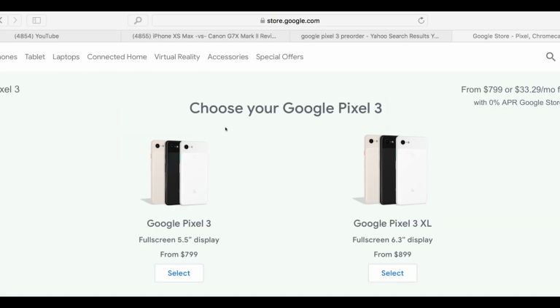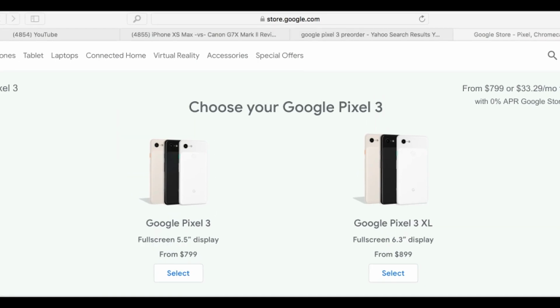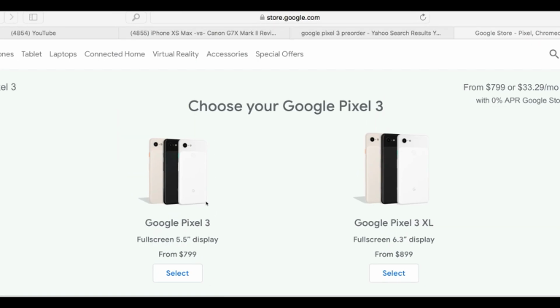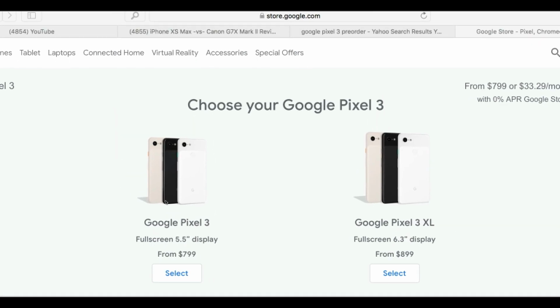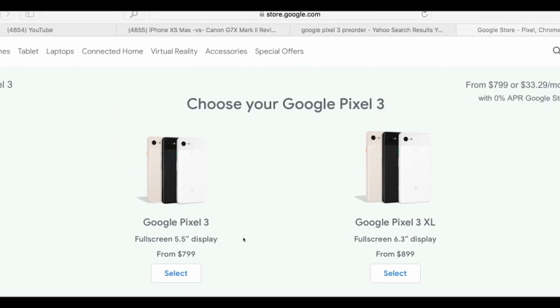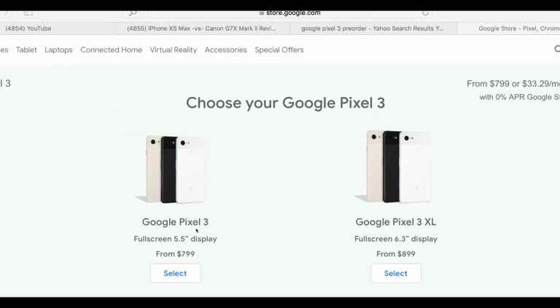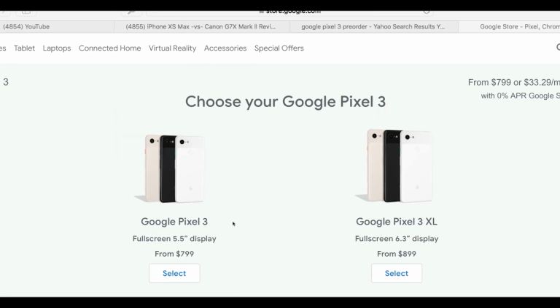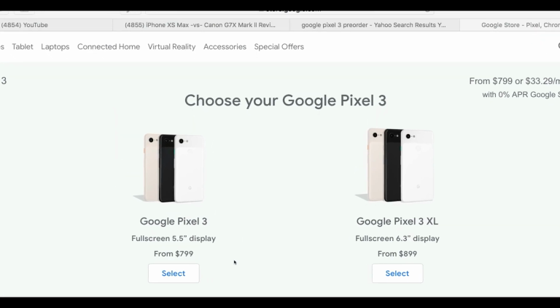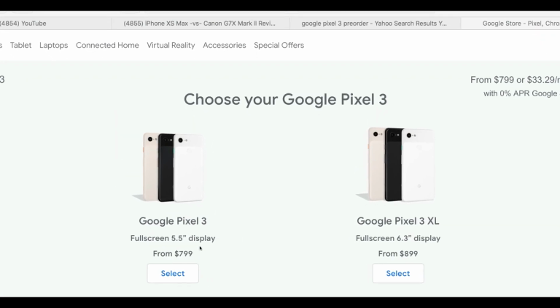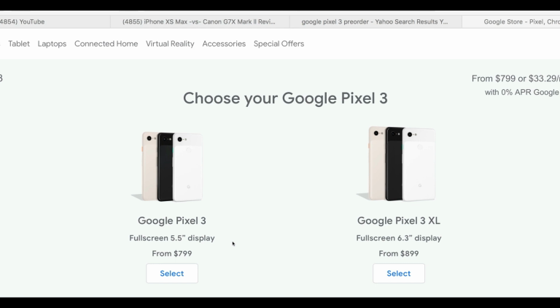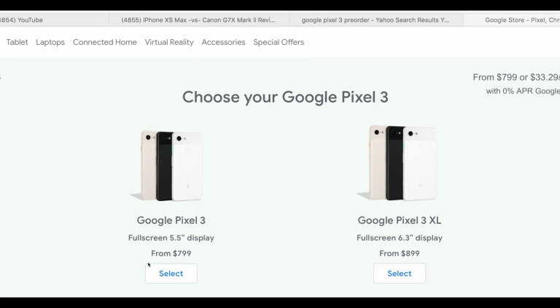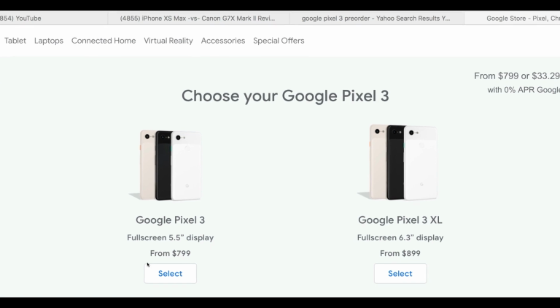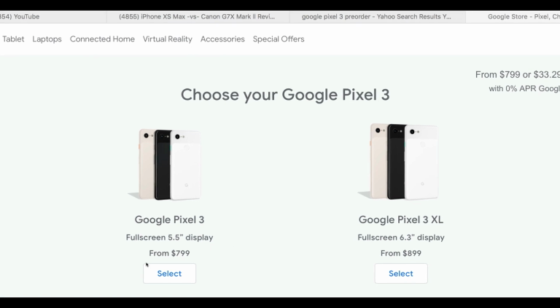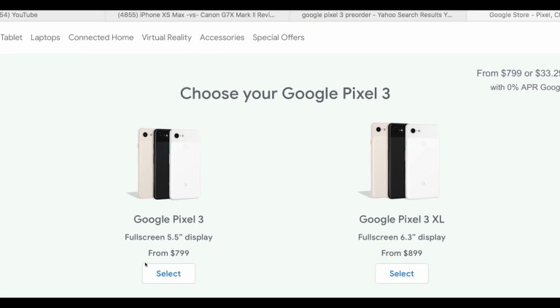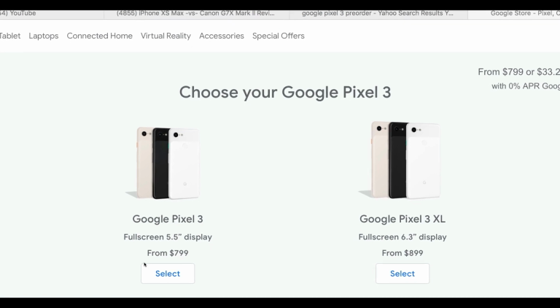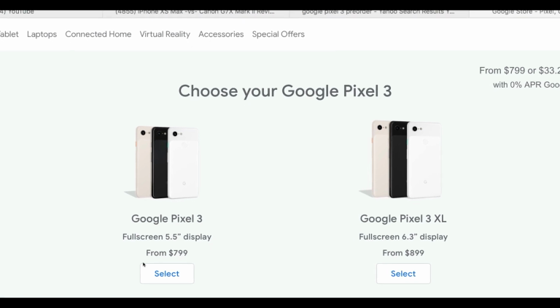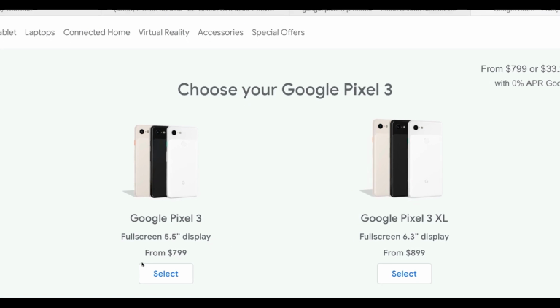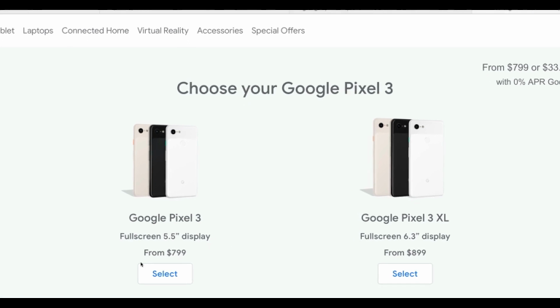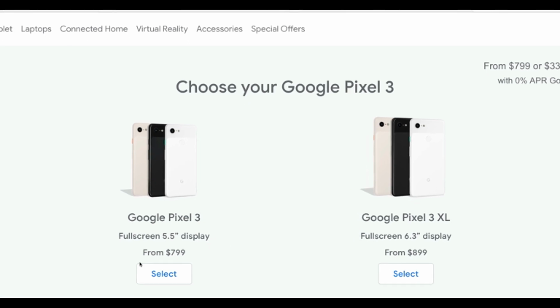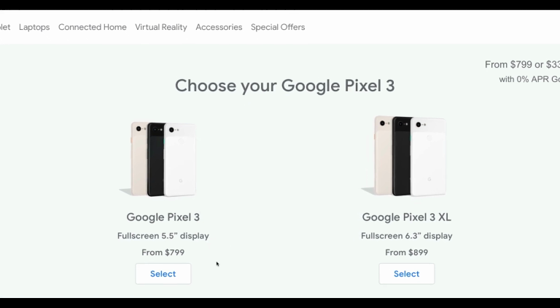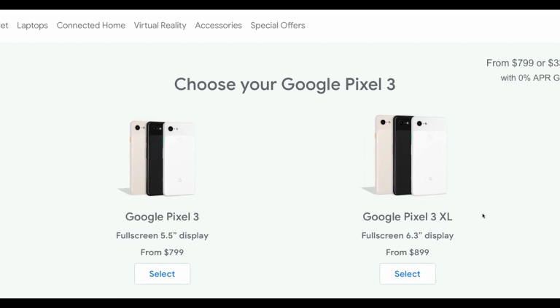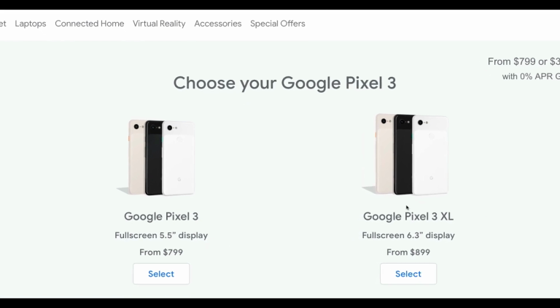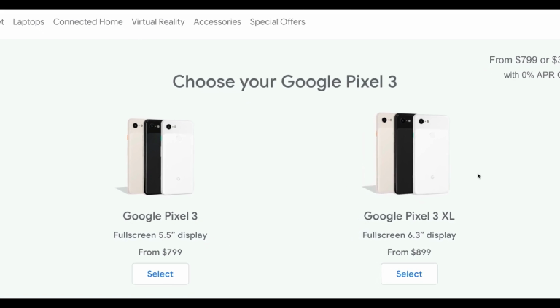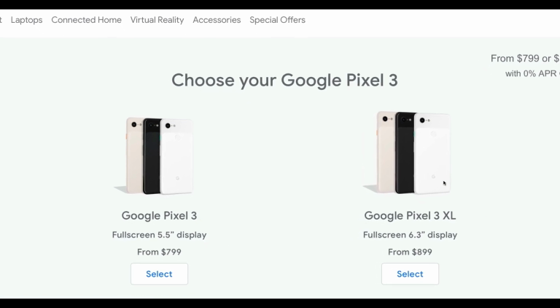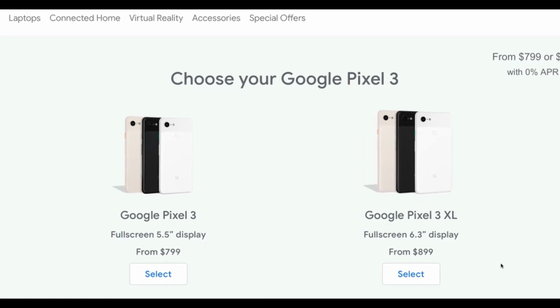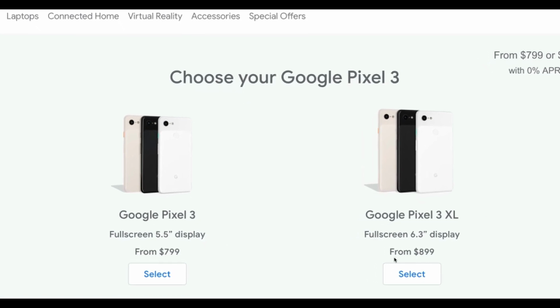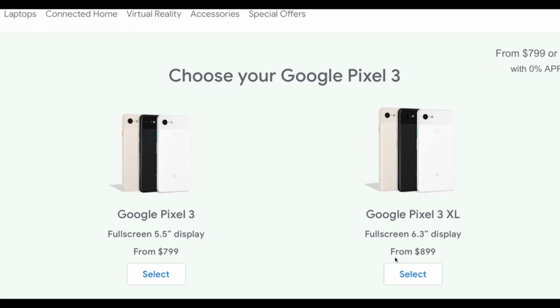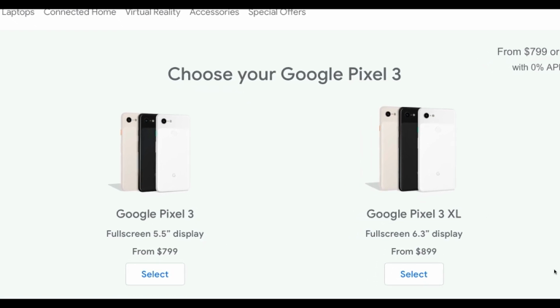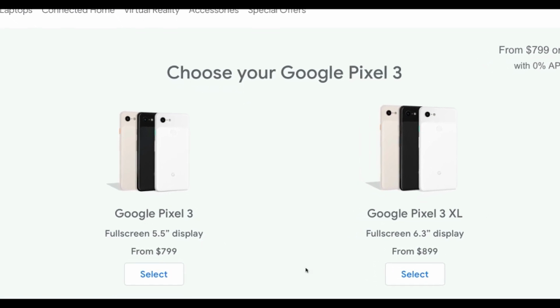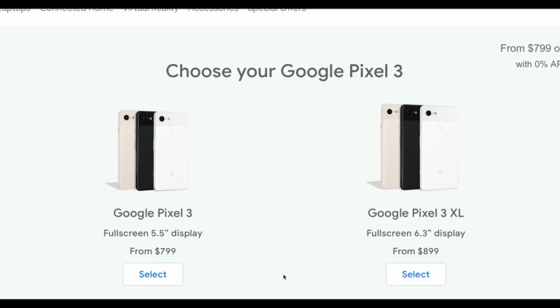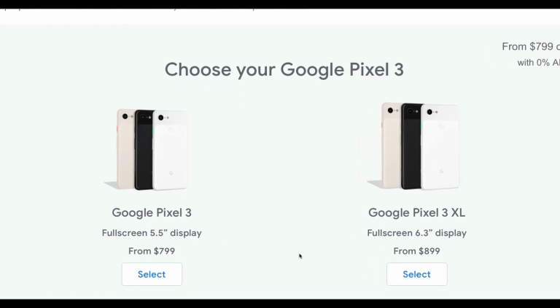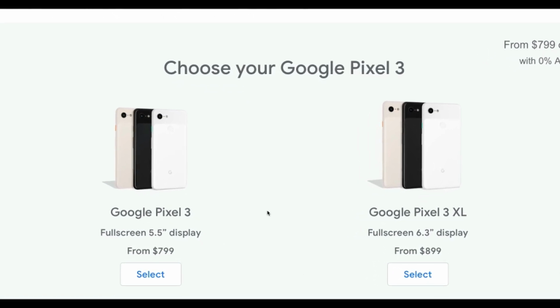We can see the prices here for the Pixel 3 — it's starting at $799. And the XL is $899.